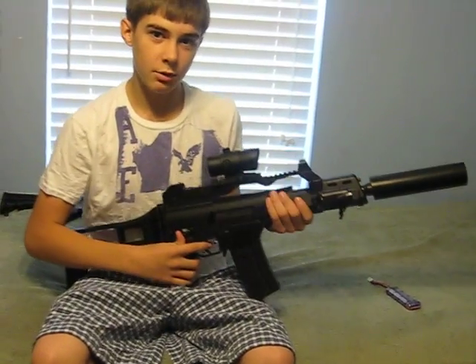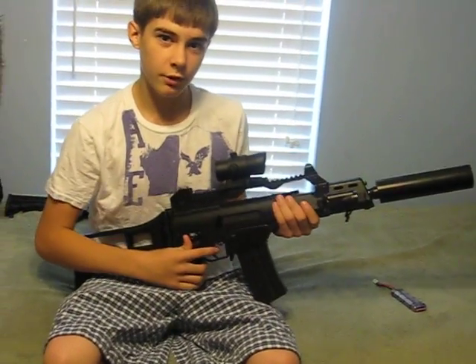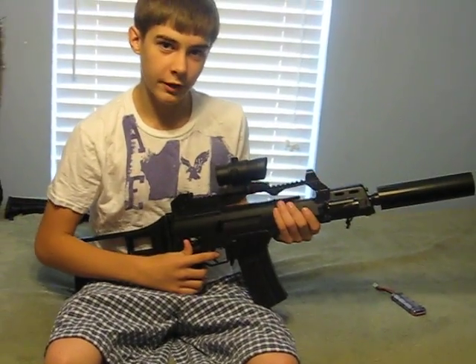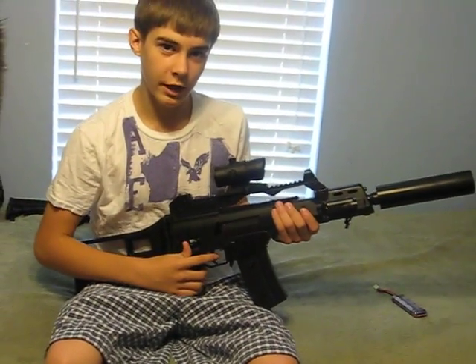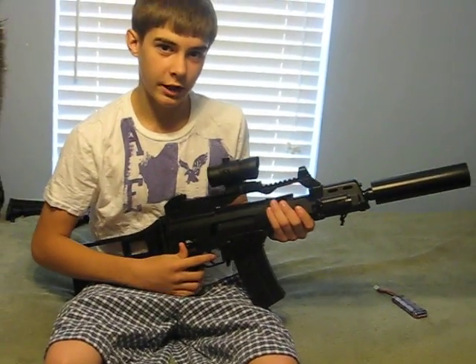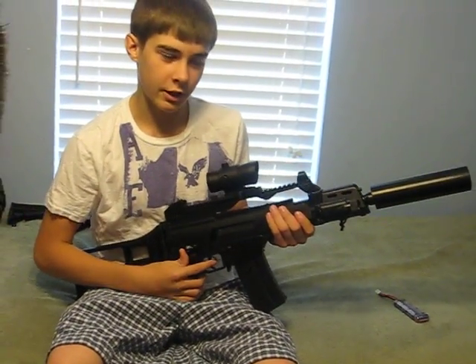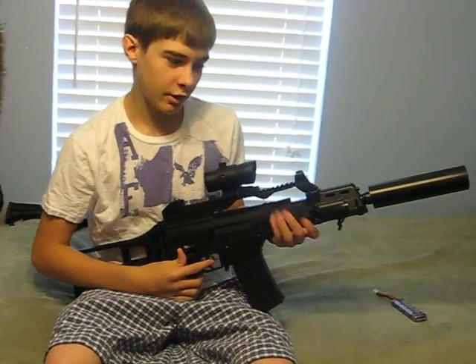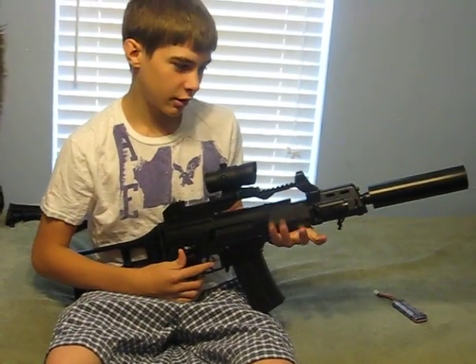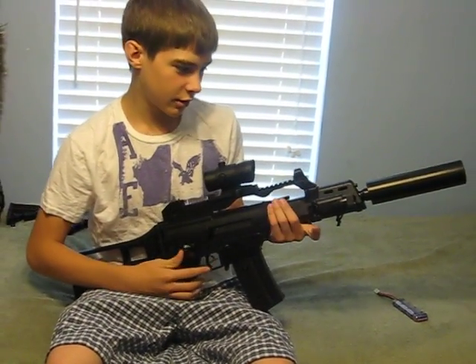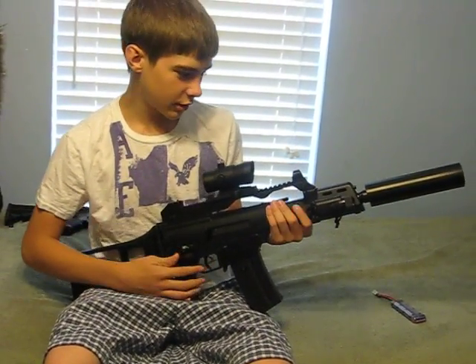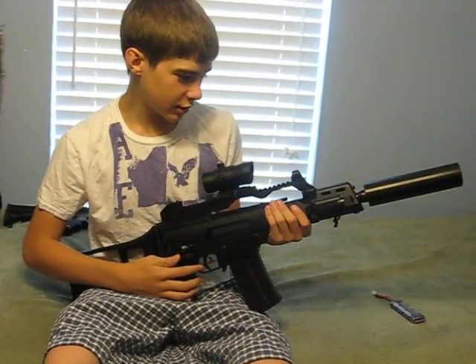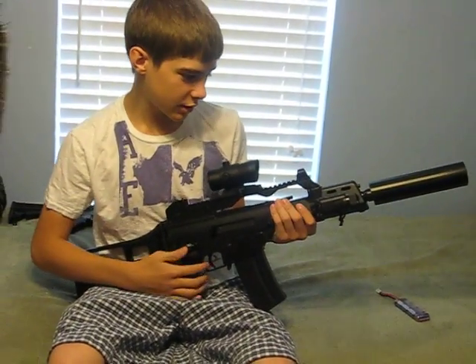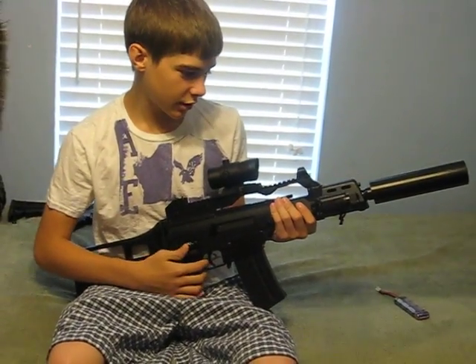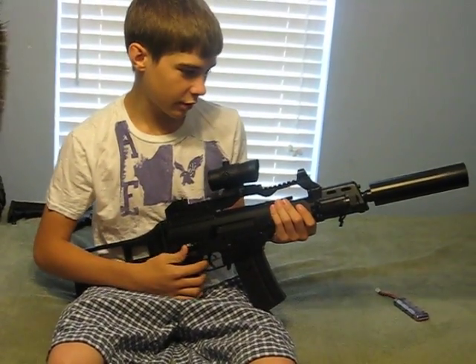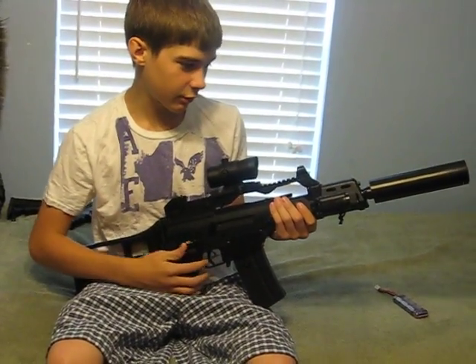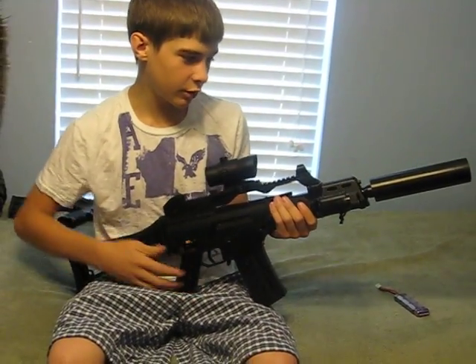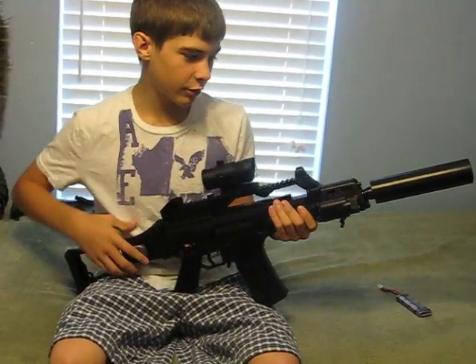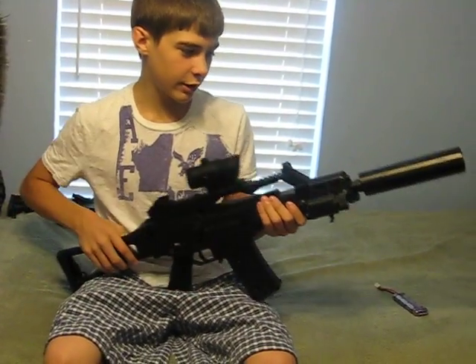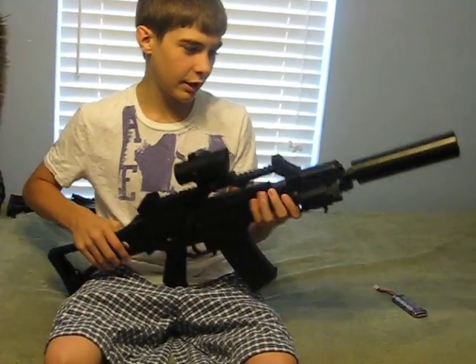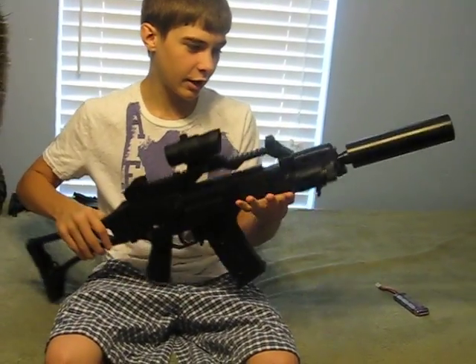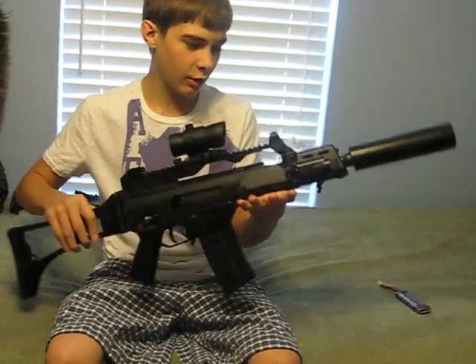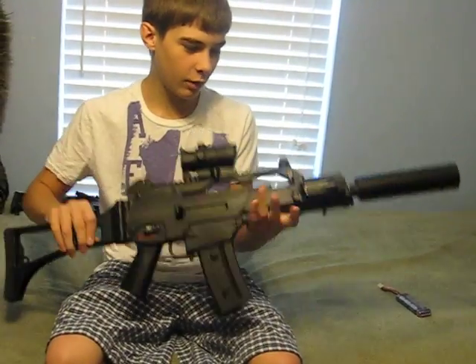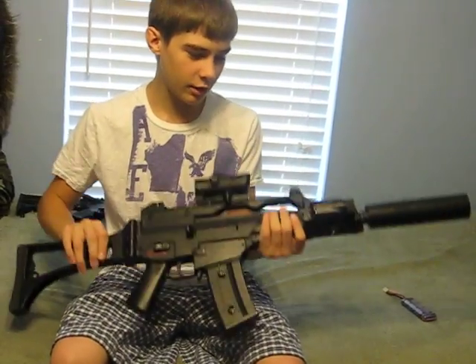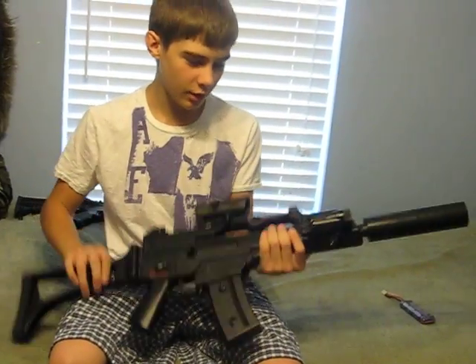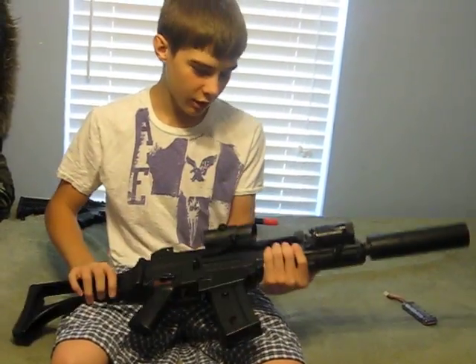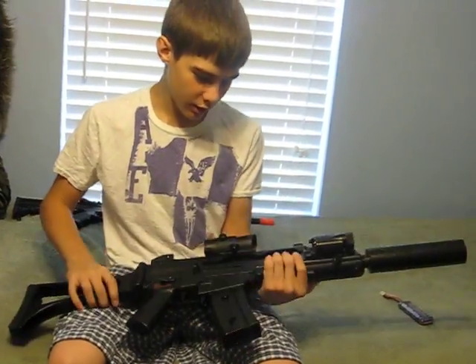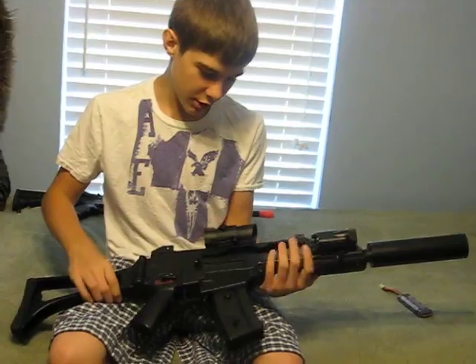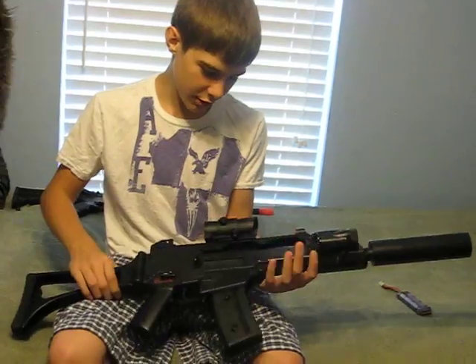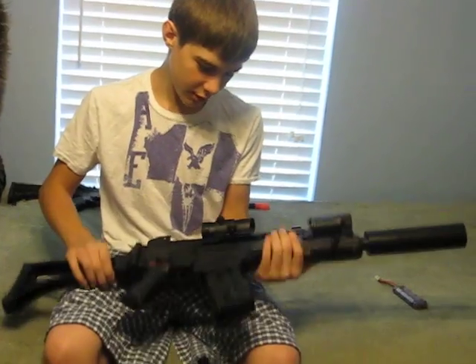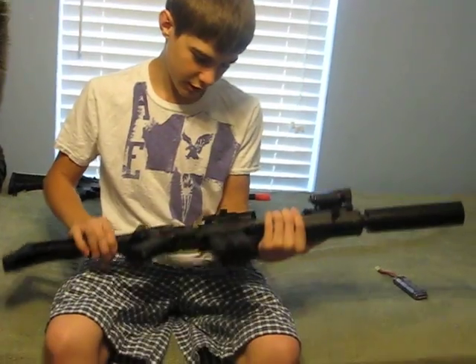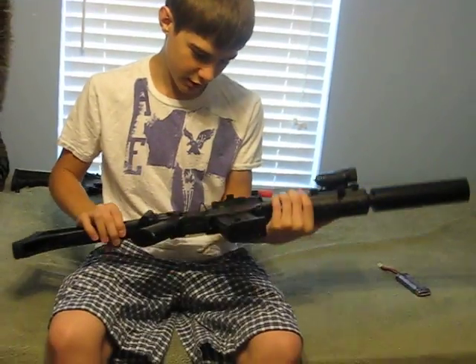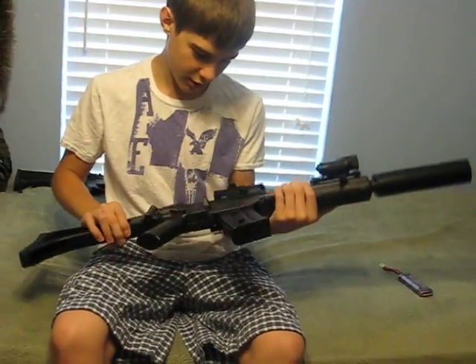CrazyWolfareguy here. This is a review for the Echo One G36C.